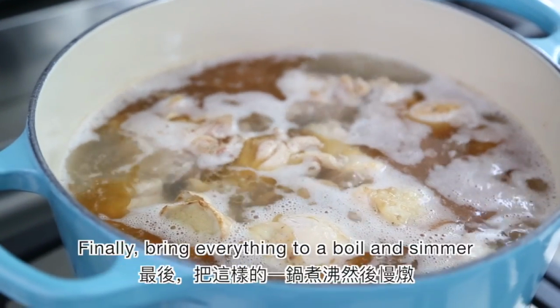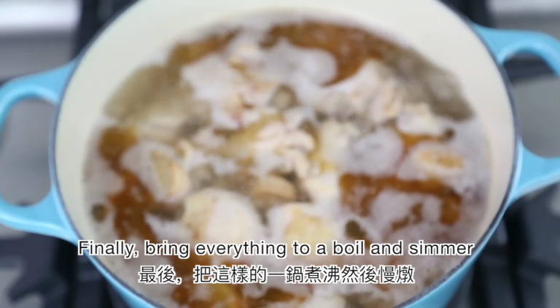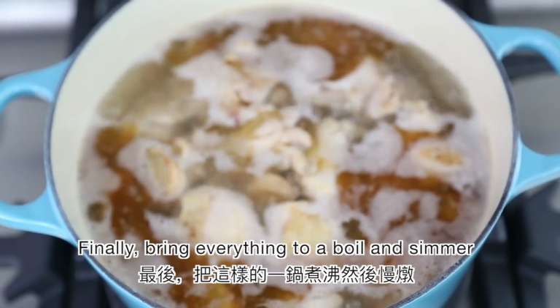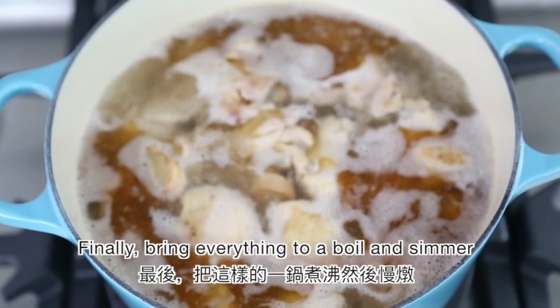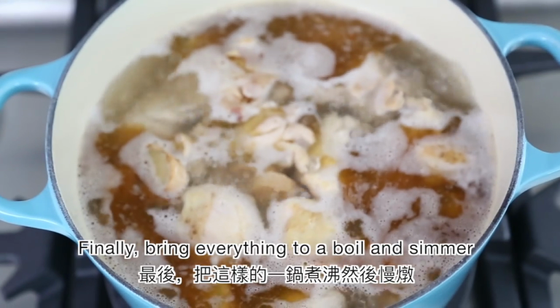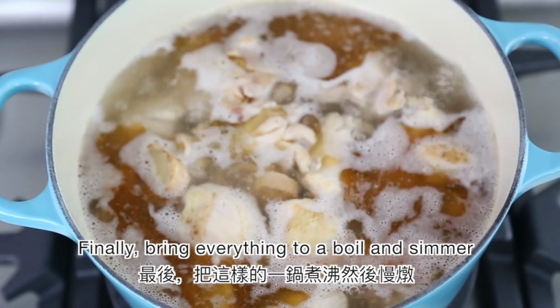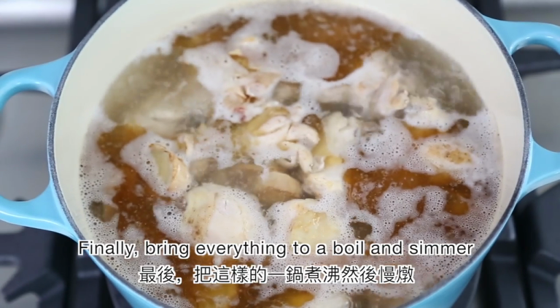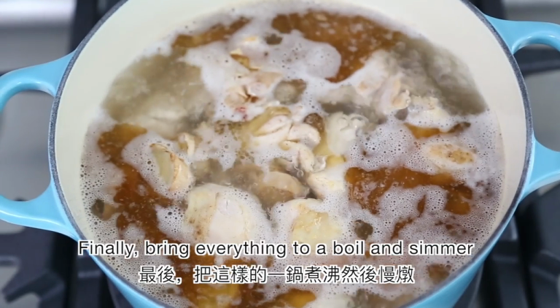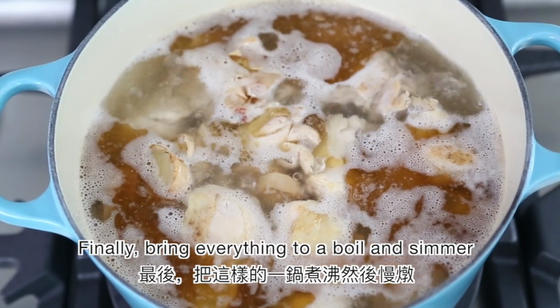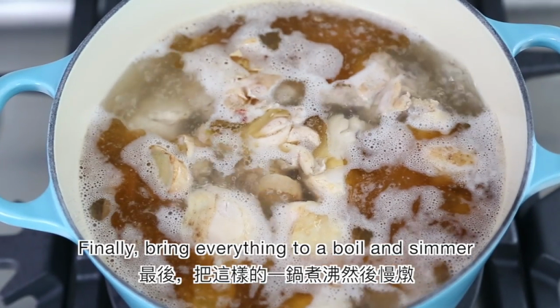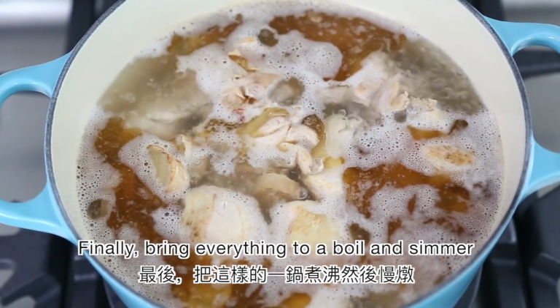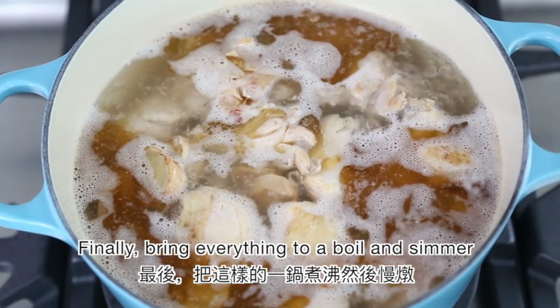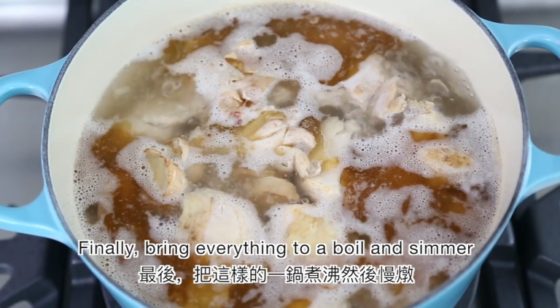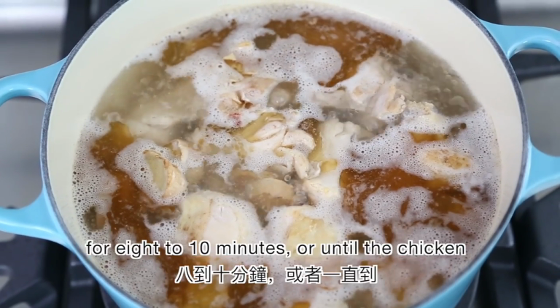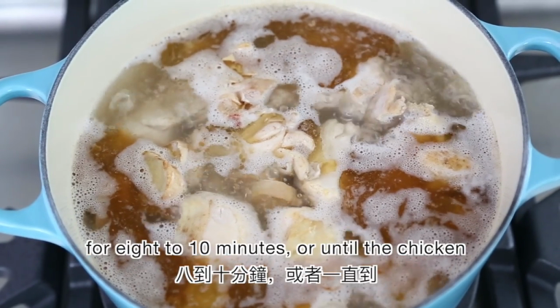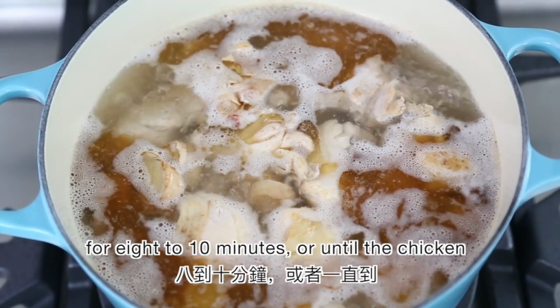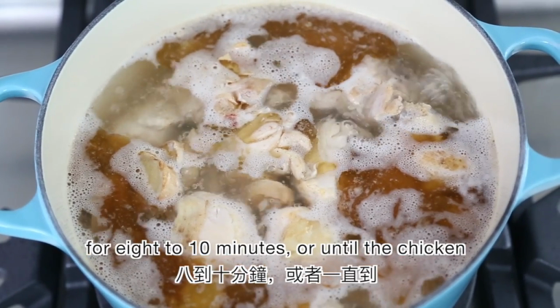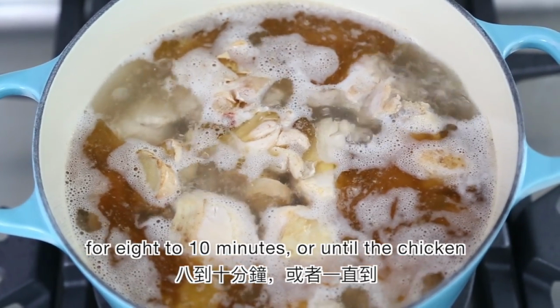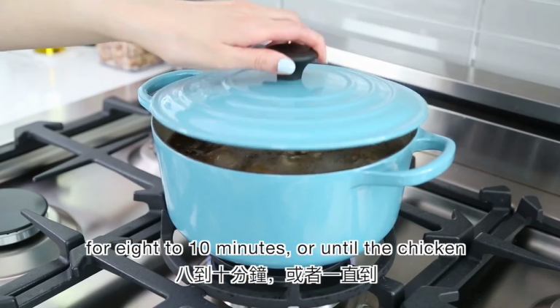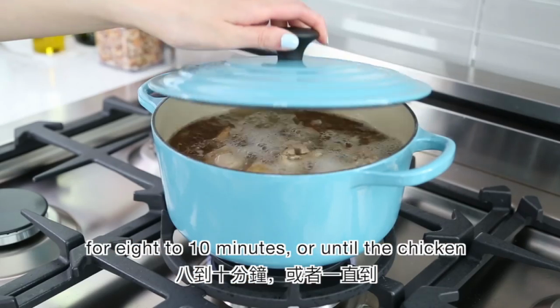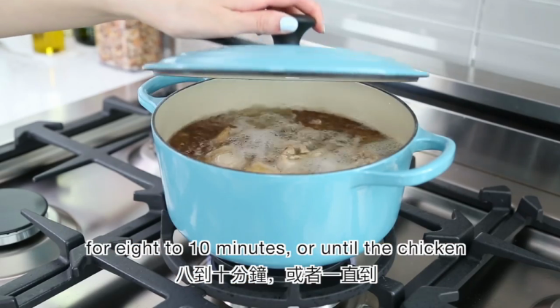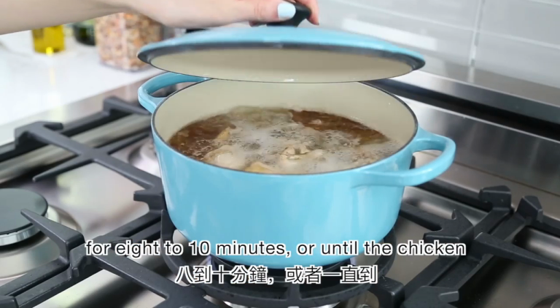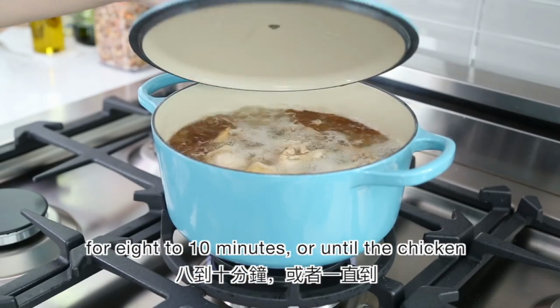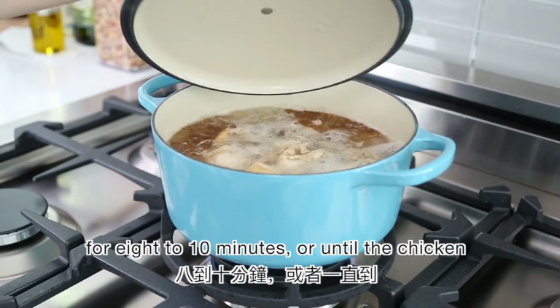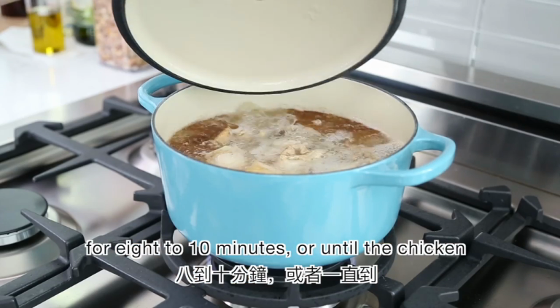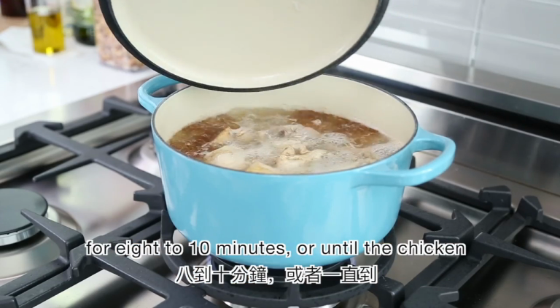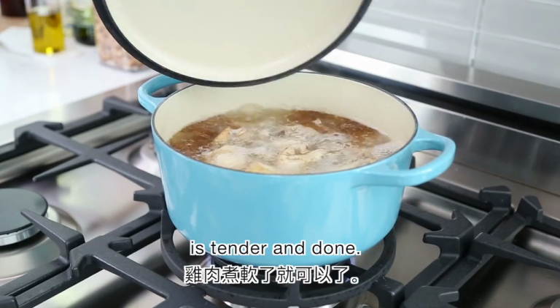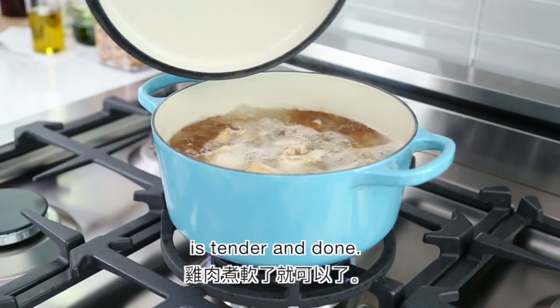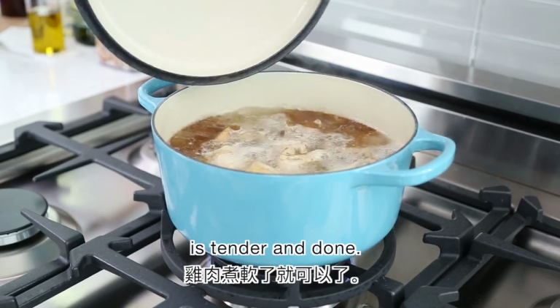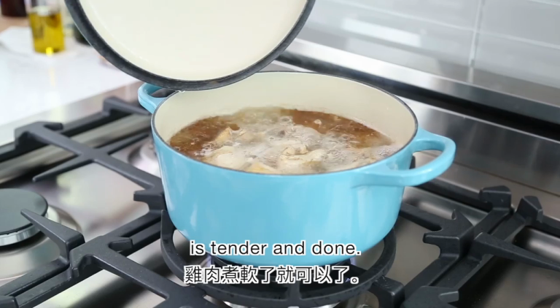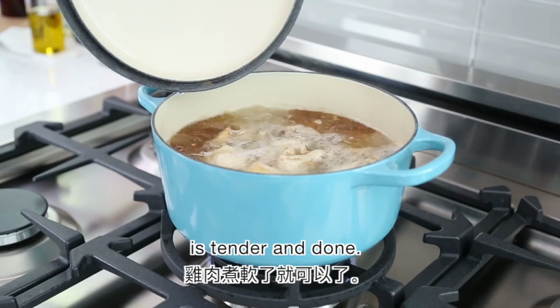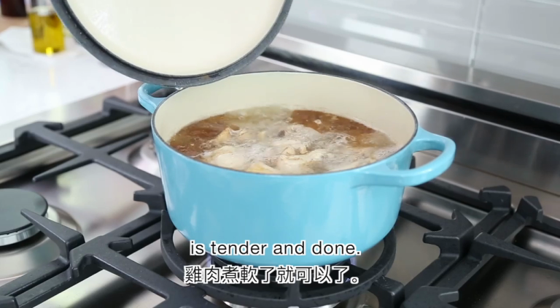Finally, bring everything to a boil and simmer for 8 to 10 minutes, or until the chicken is tender and done.